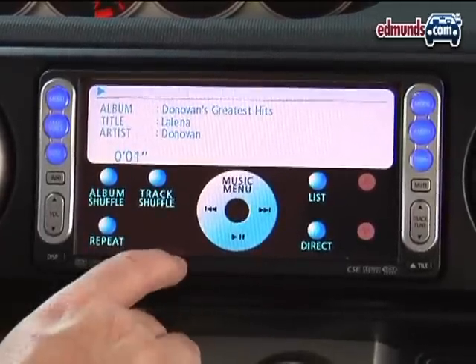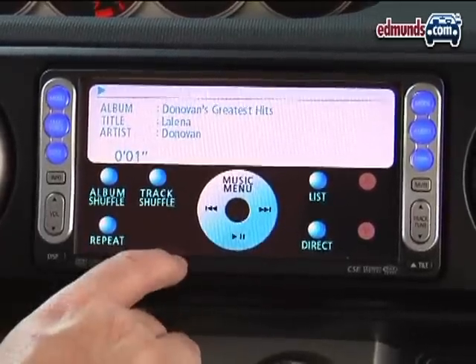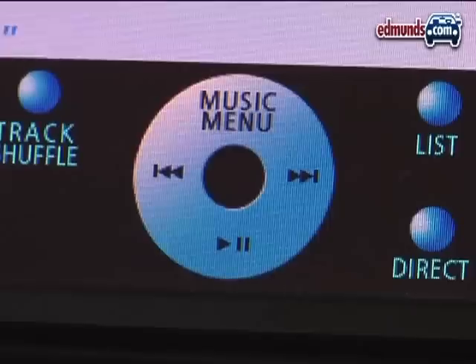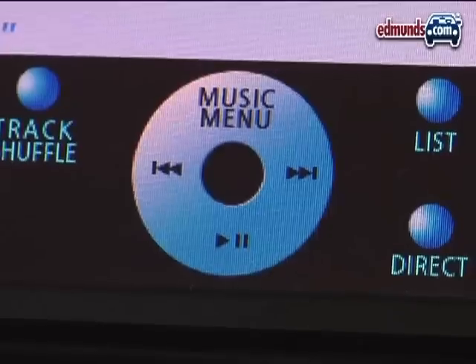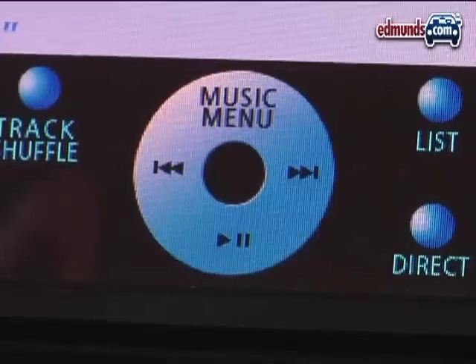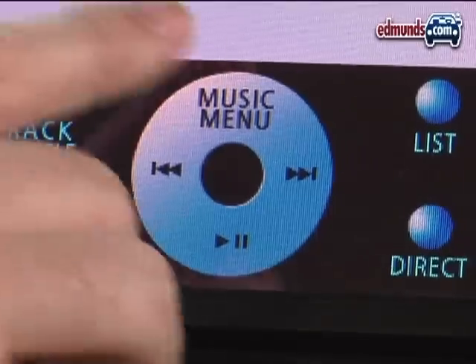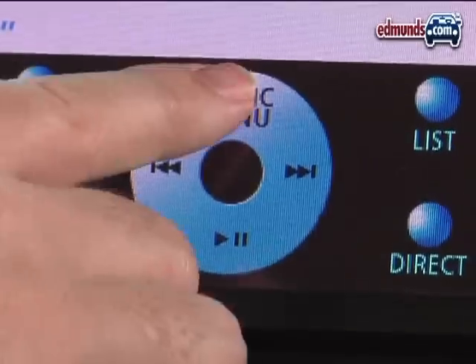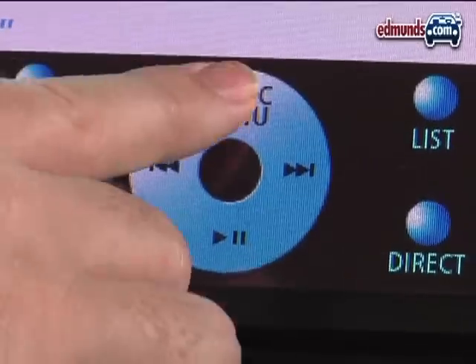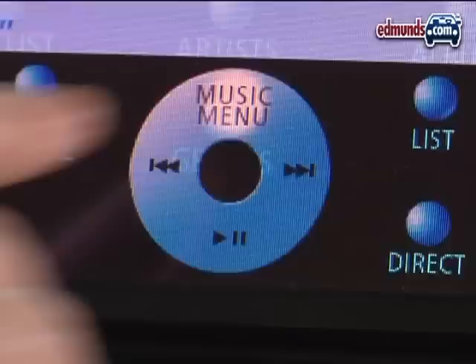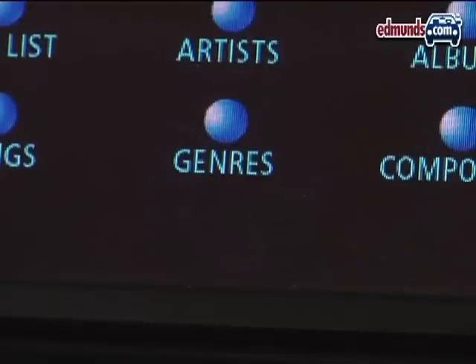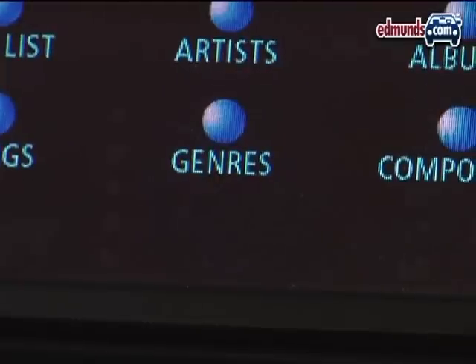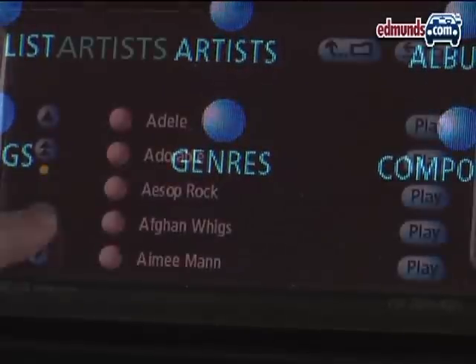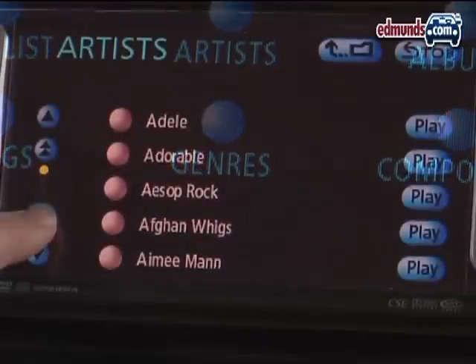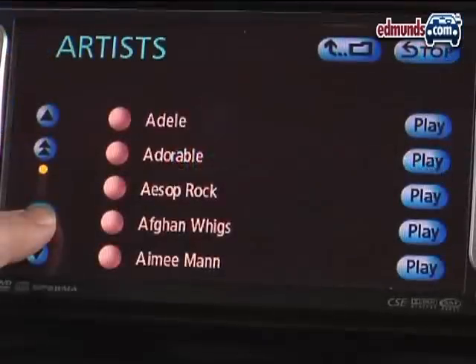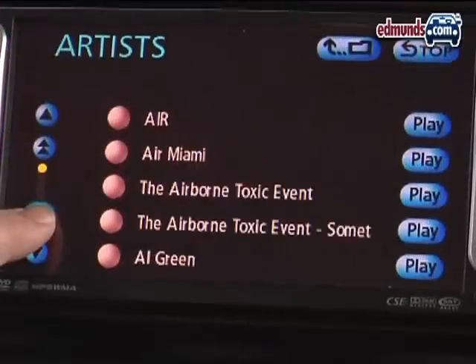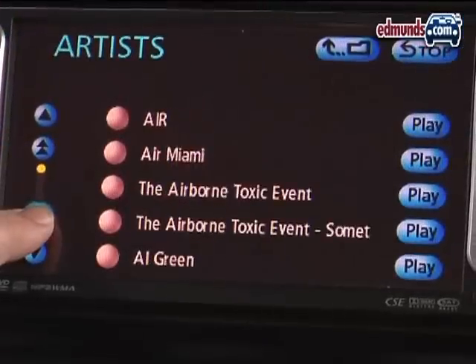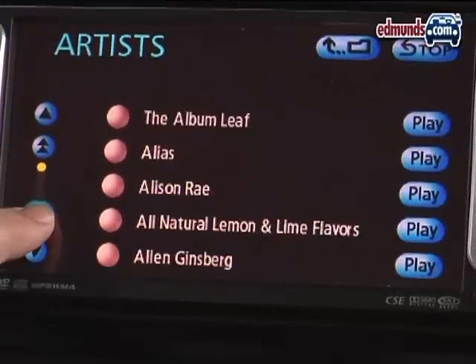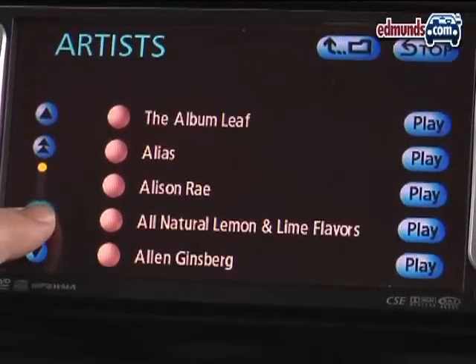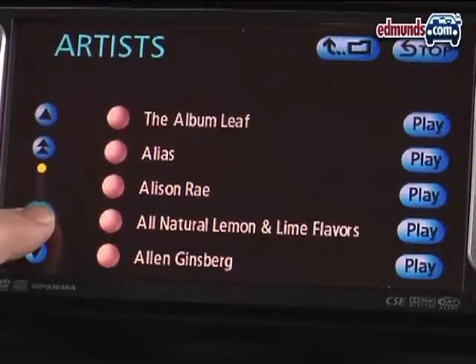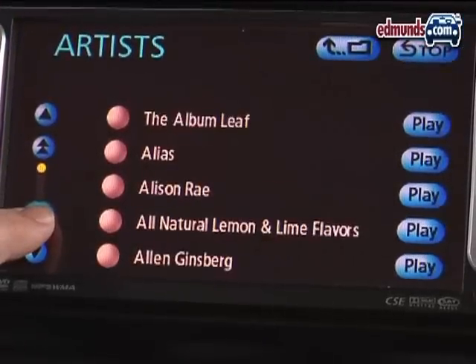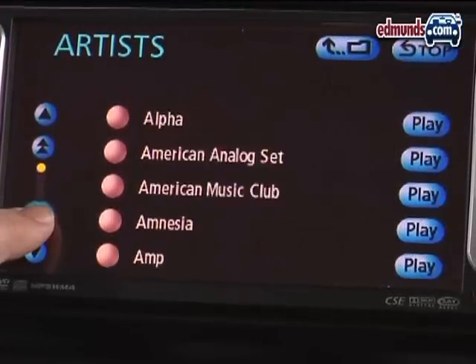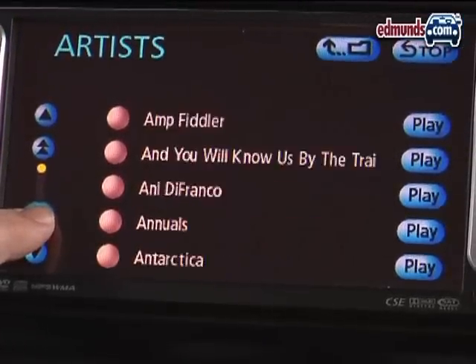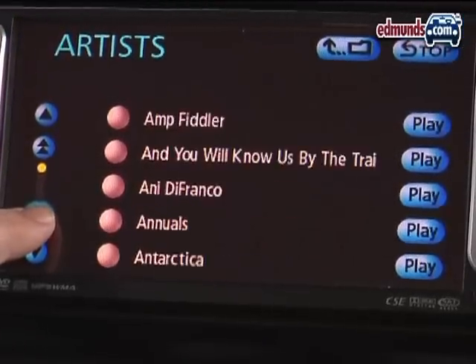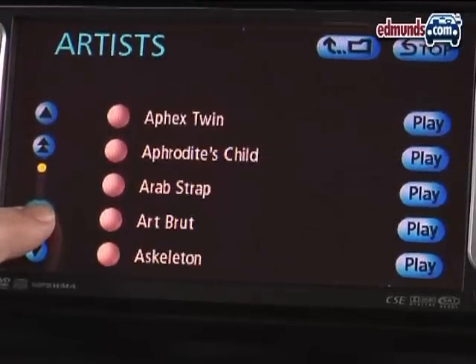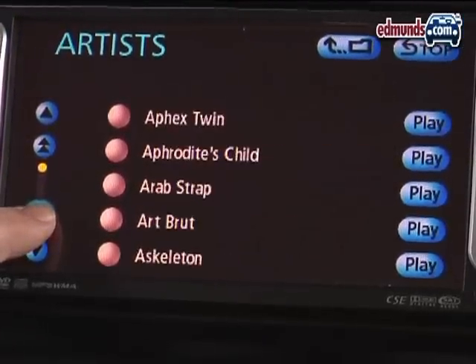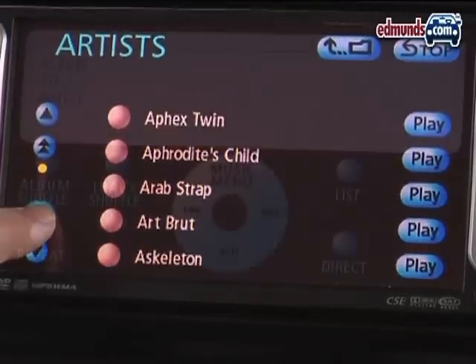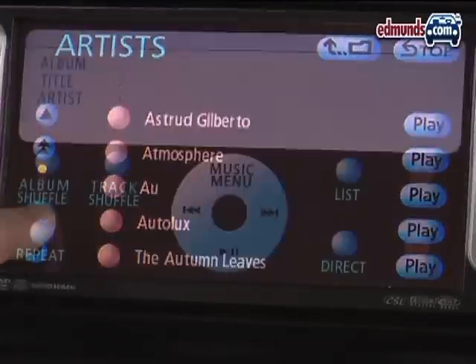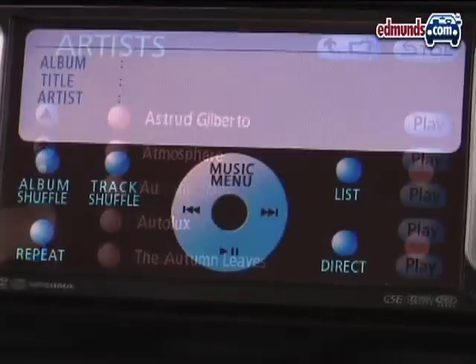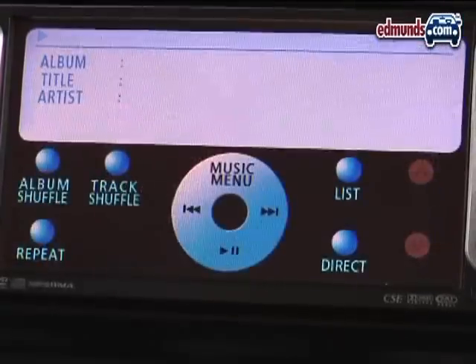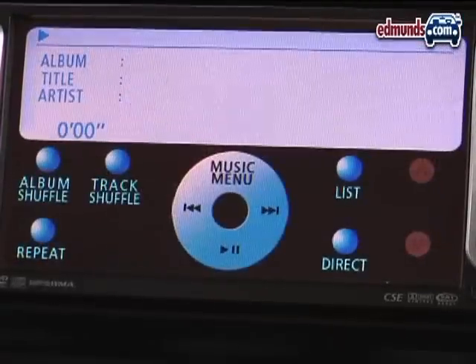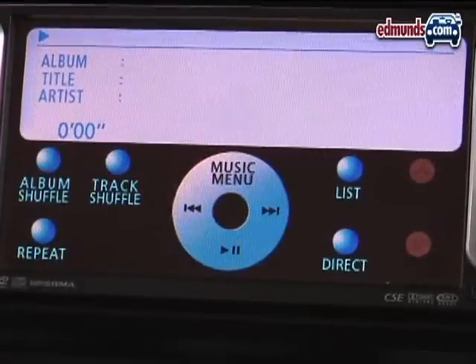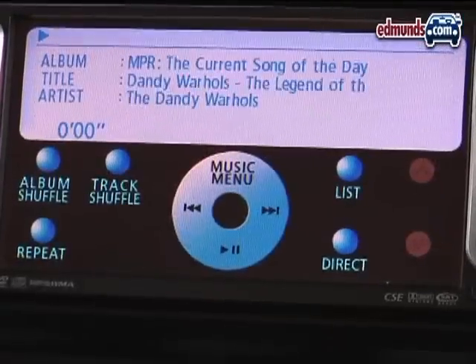By touching Music Menu, you can have access to things like playlists, artists, and songs.